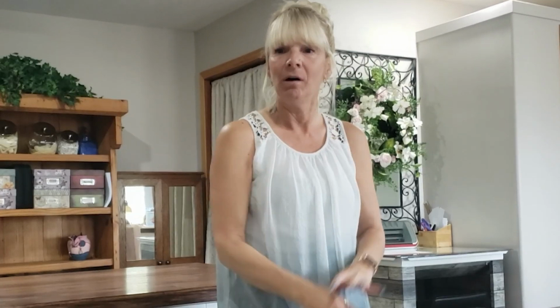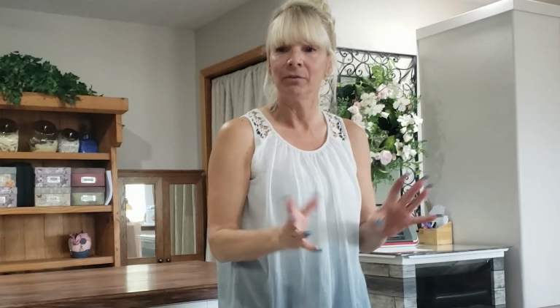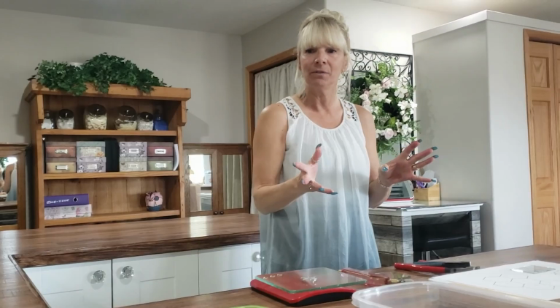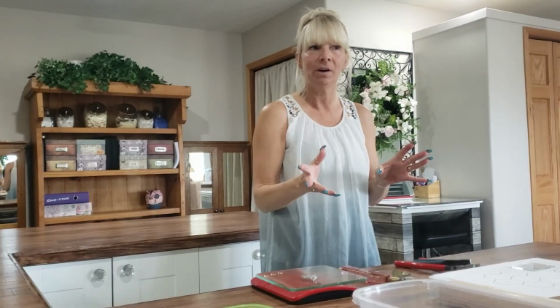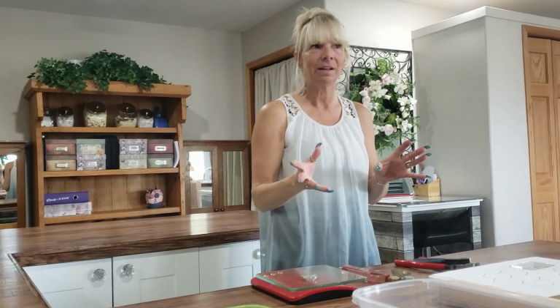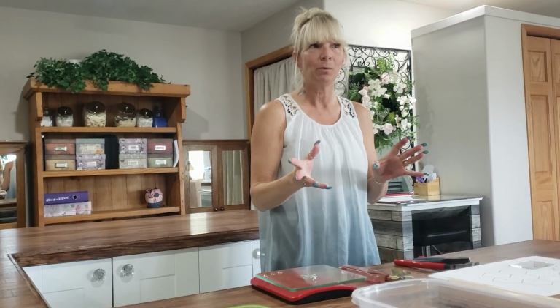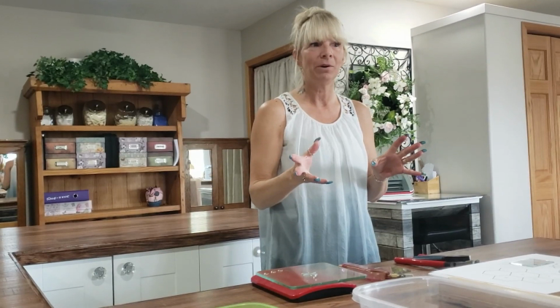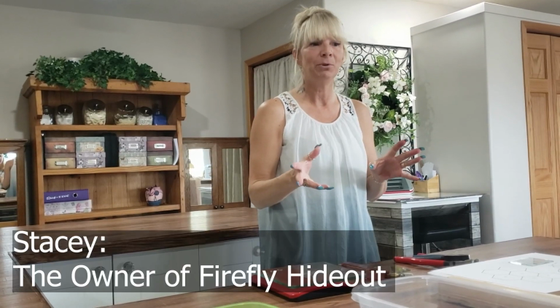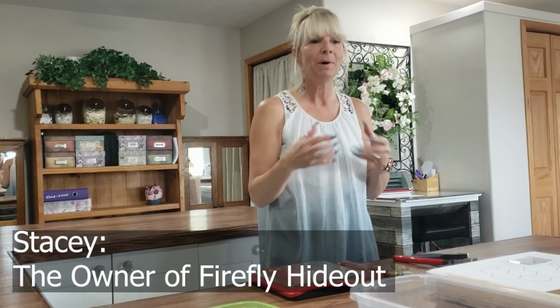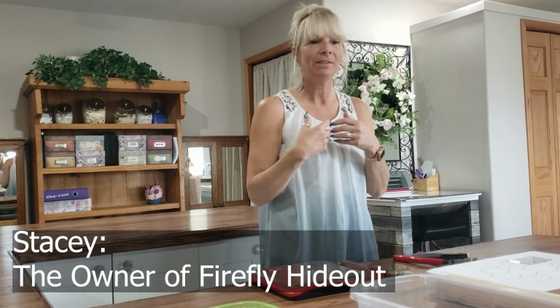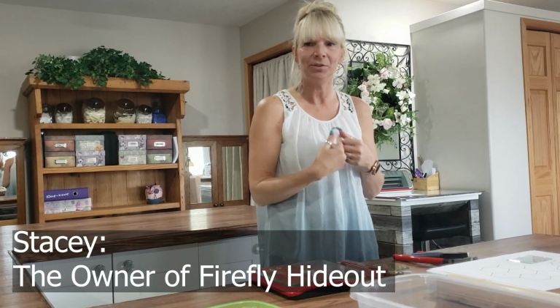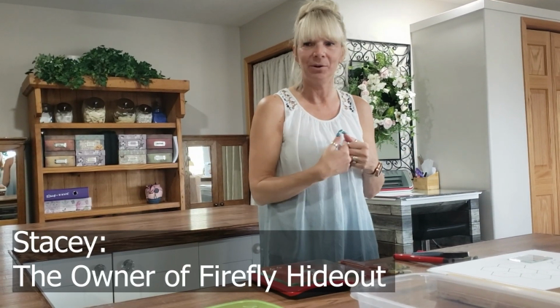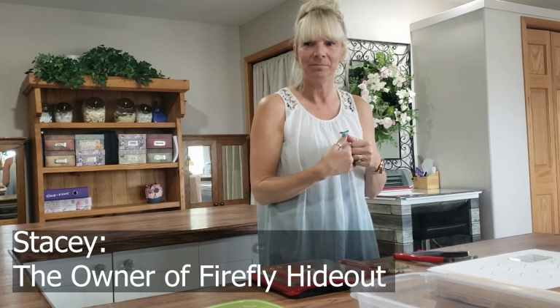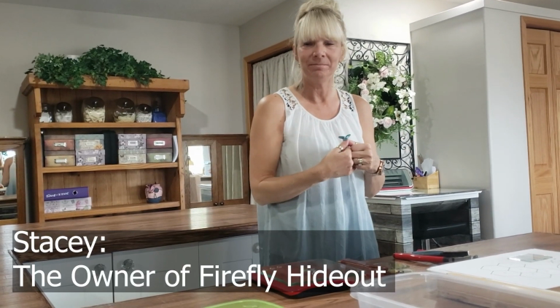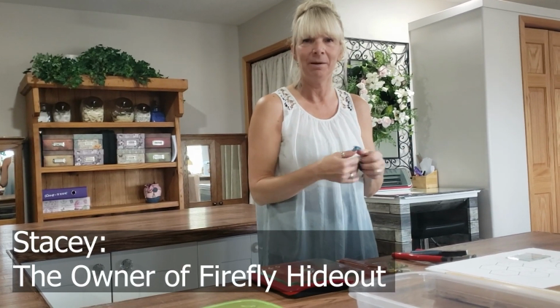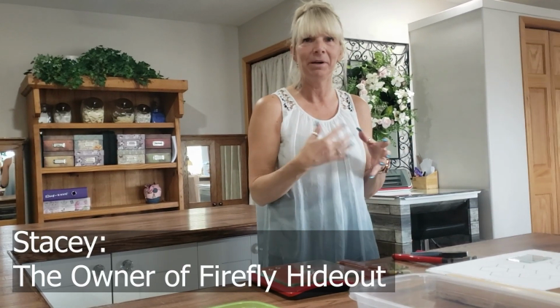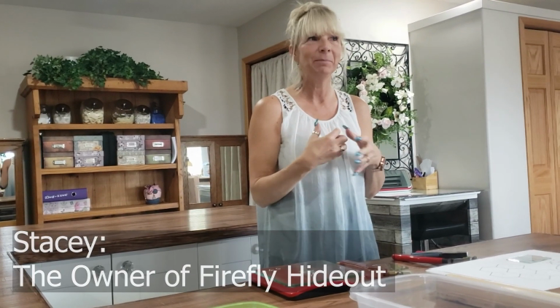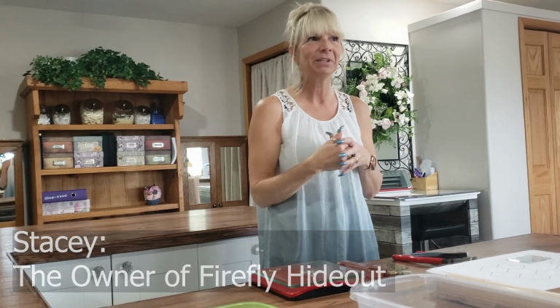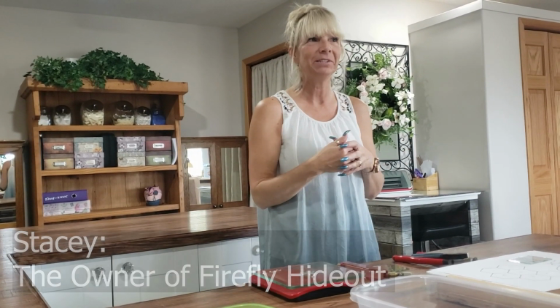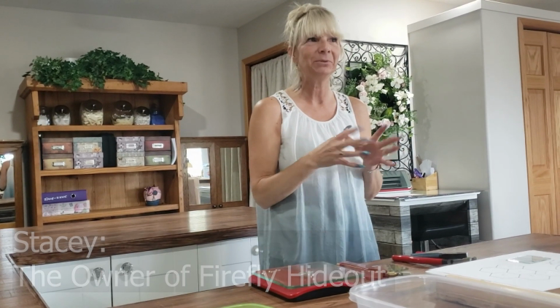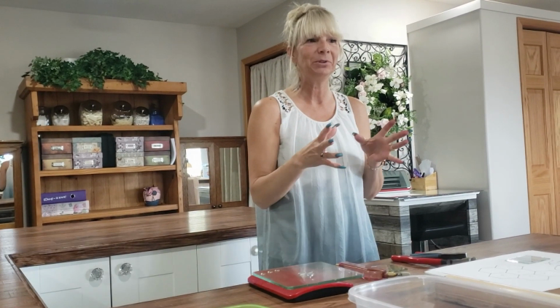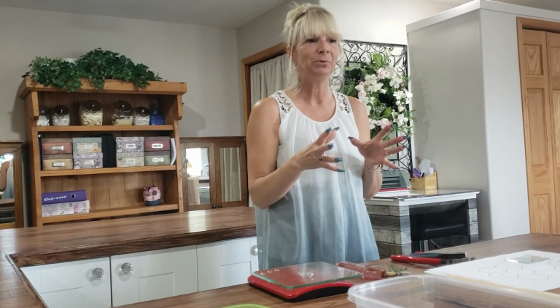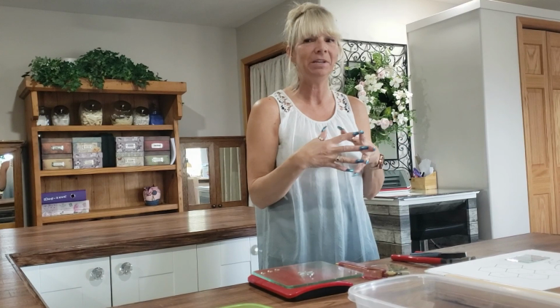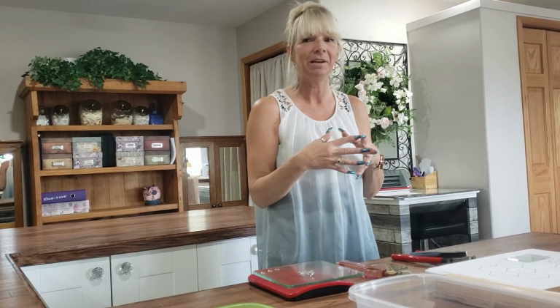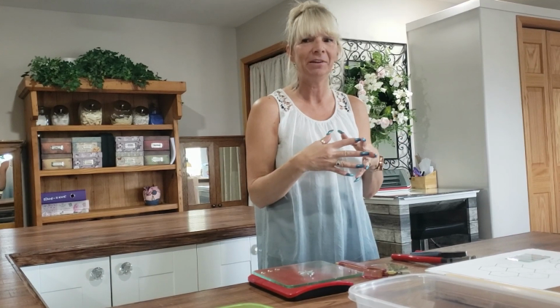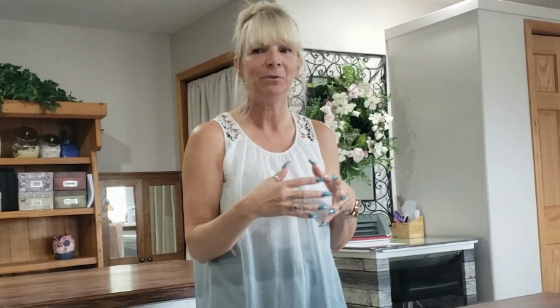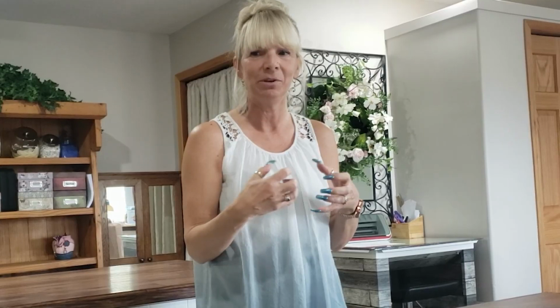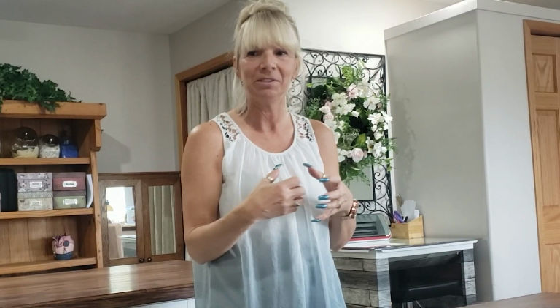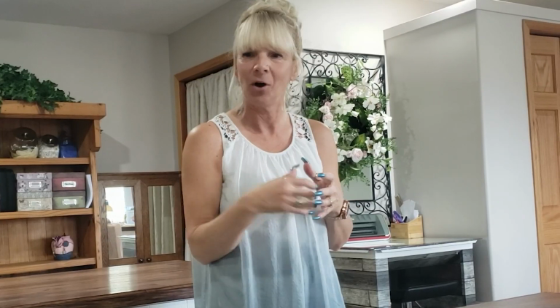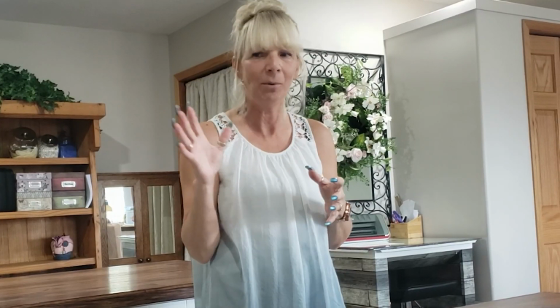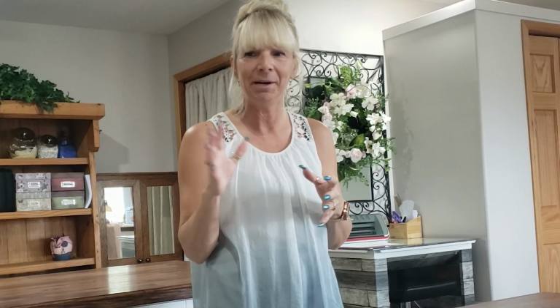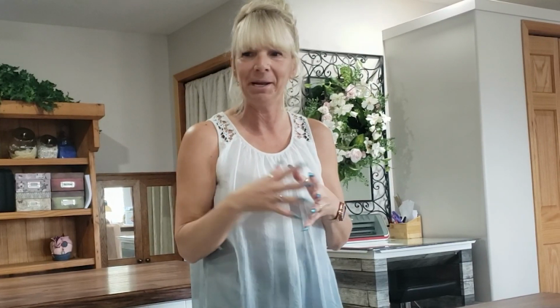Well, first of all, I'd like to welcome you to my studio. My name is Stacey, so when you need anything you can just call my name.